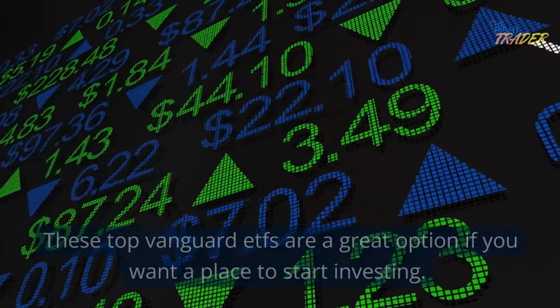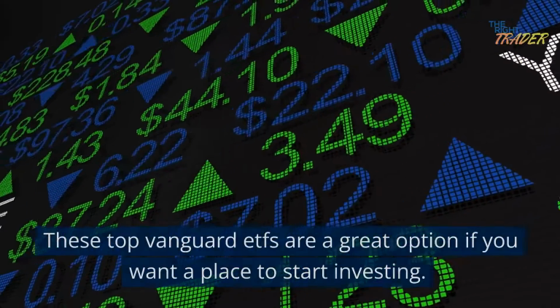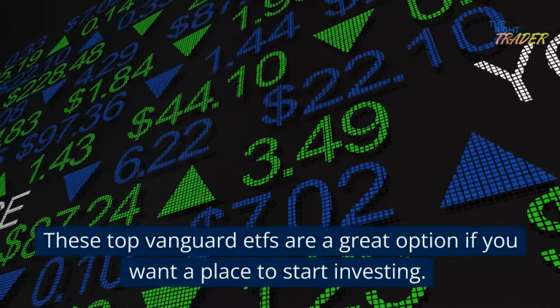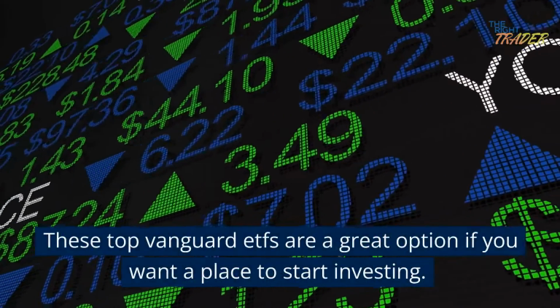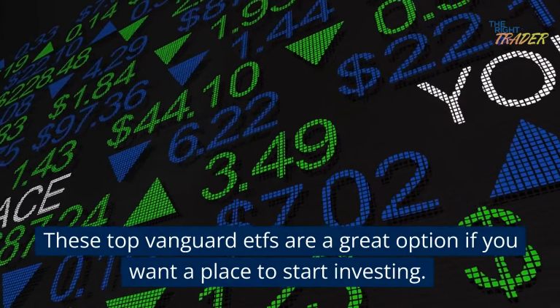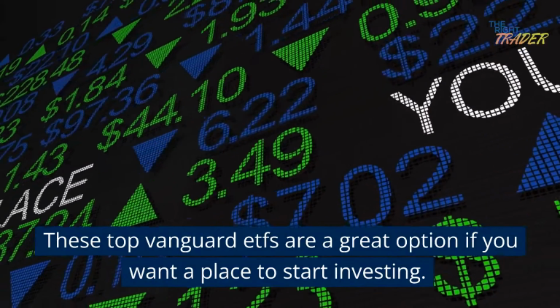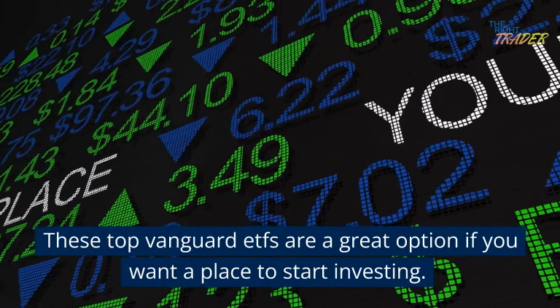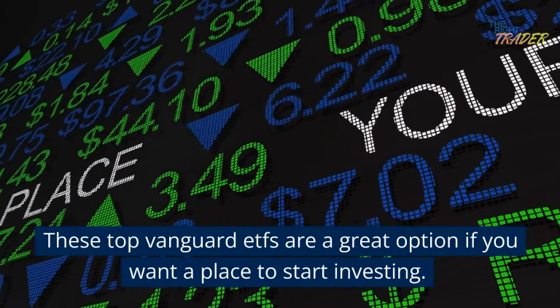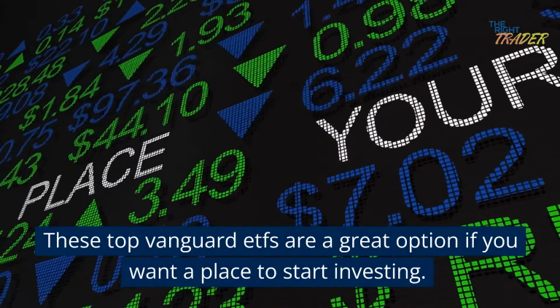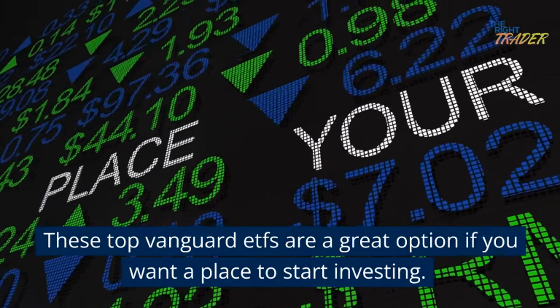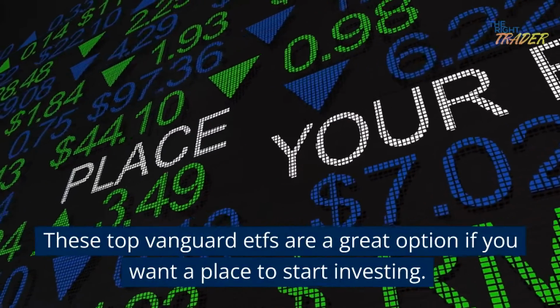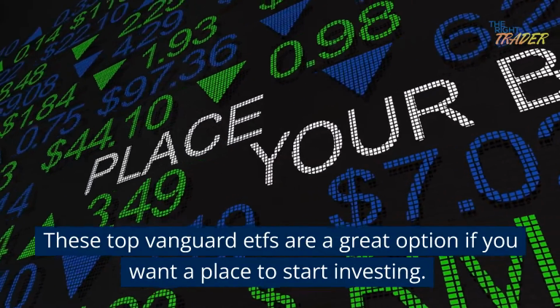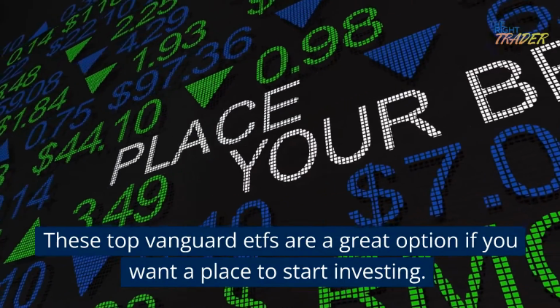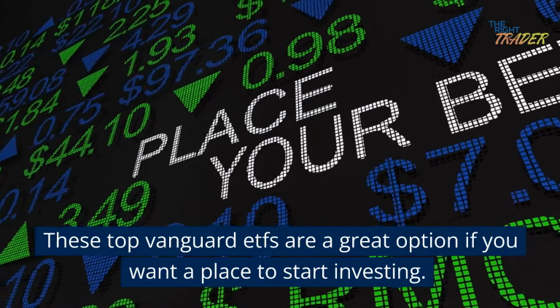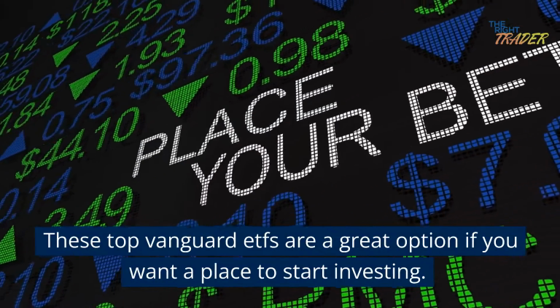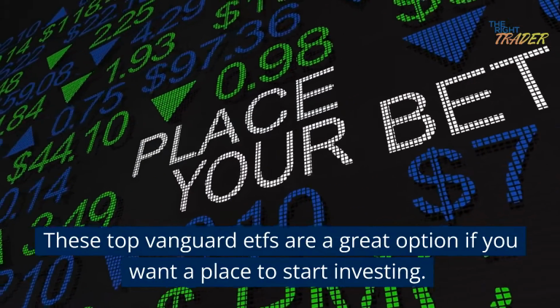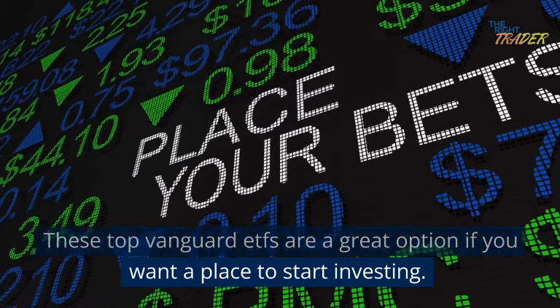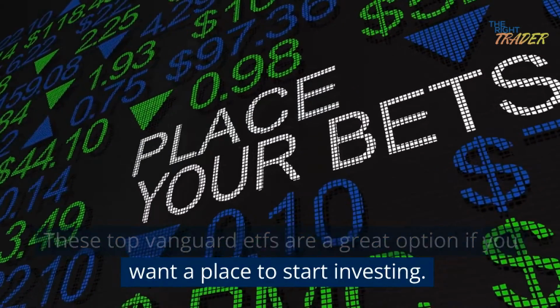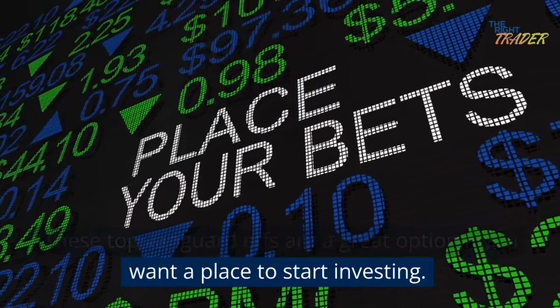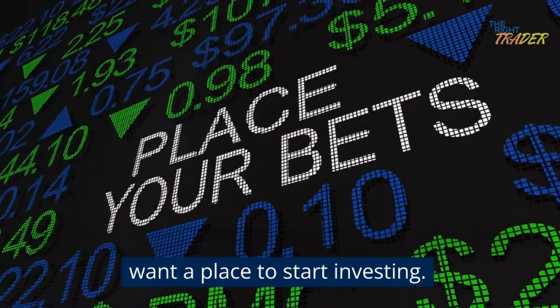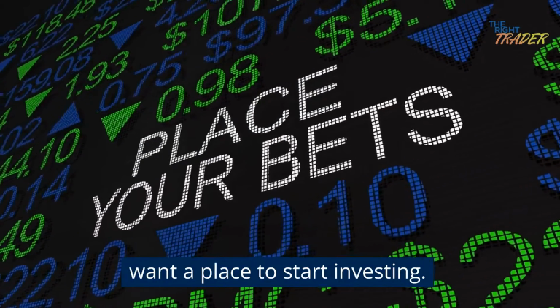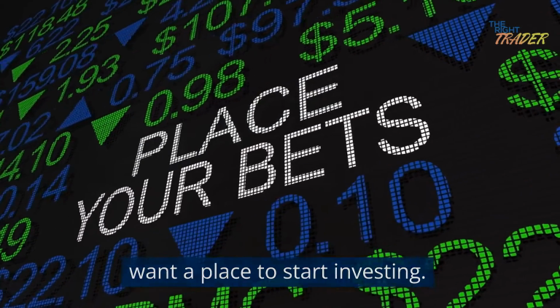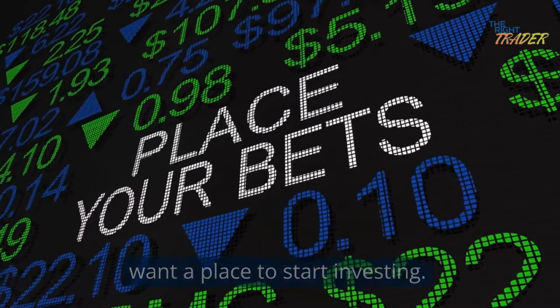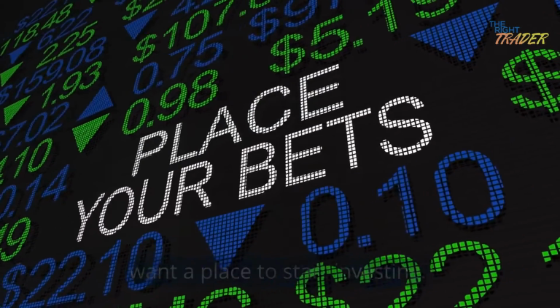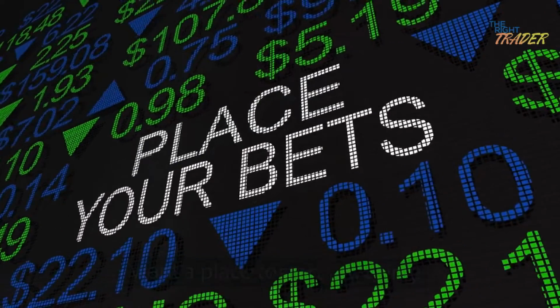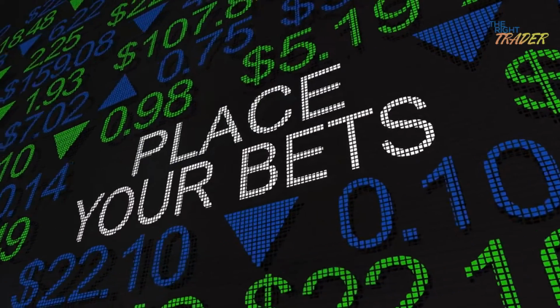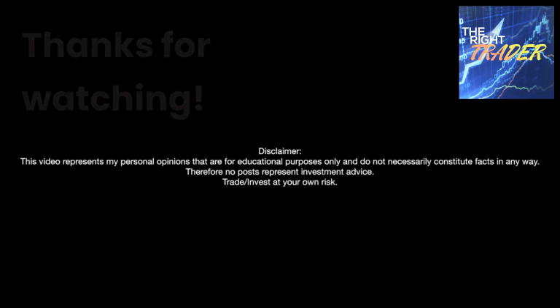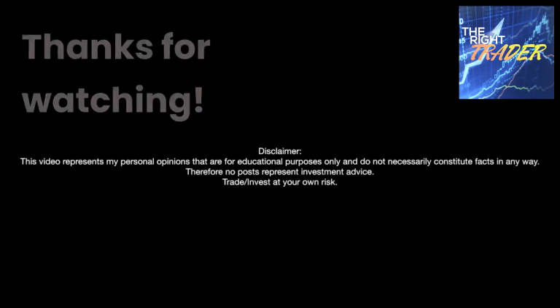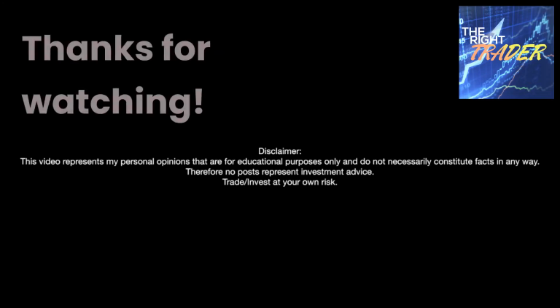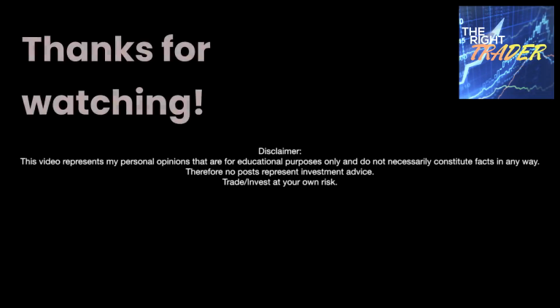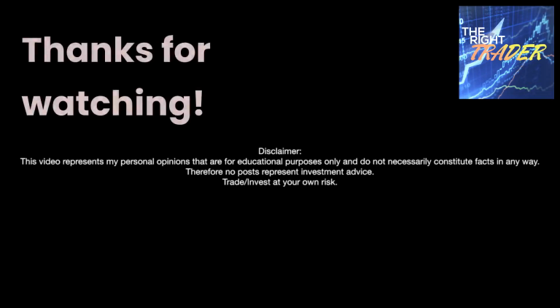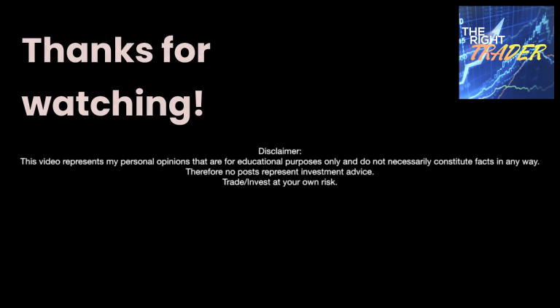These top Vanguard ETFs are a great option if you want a place to start investing. Thanks for watching.